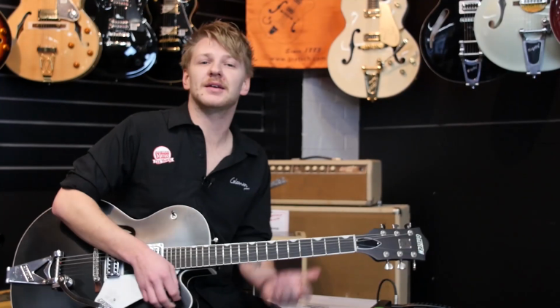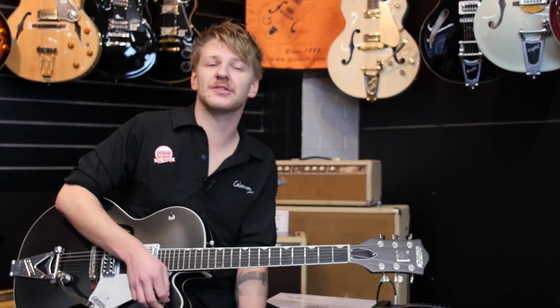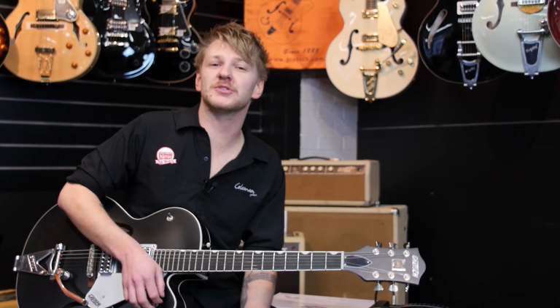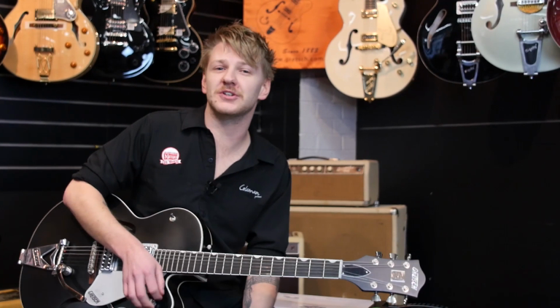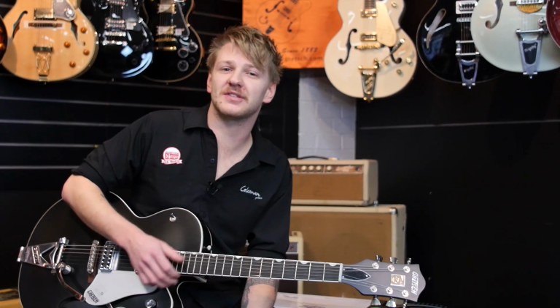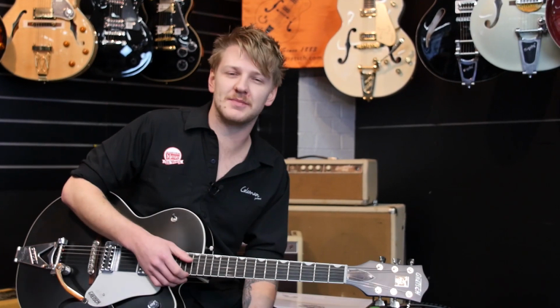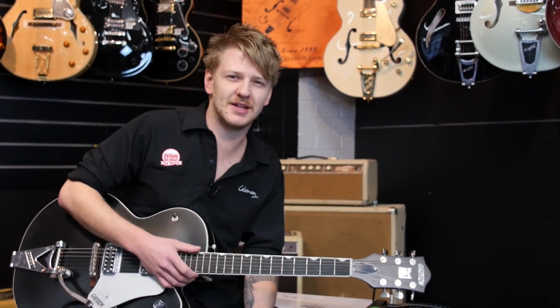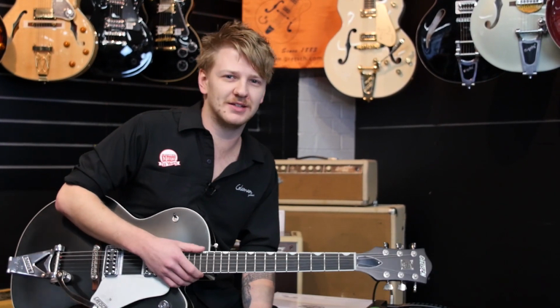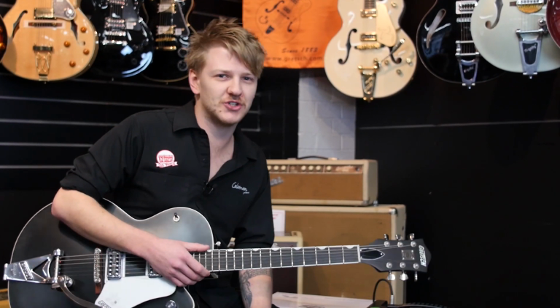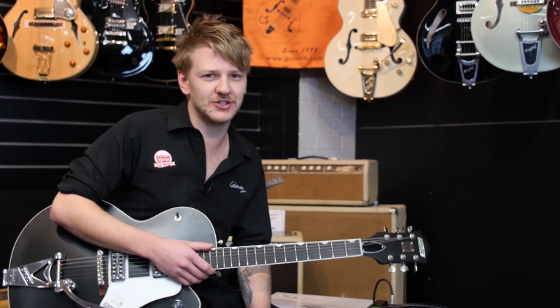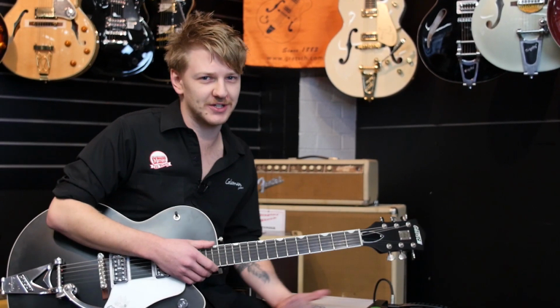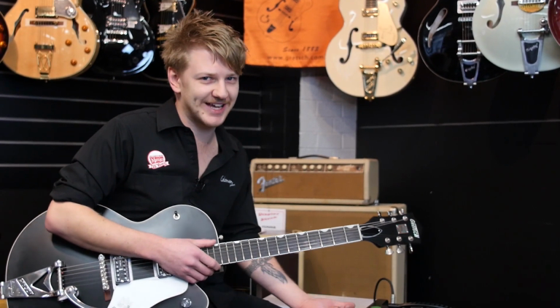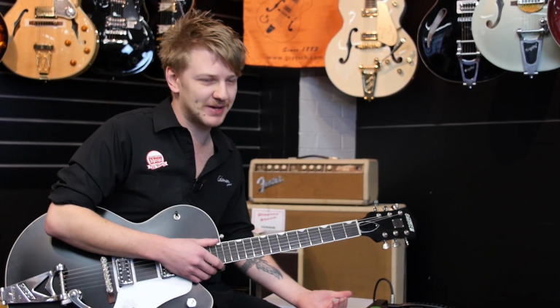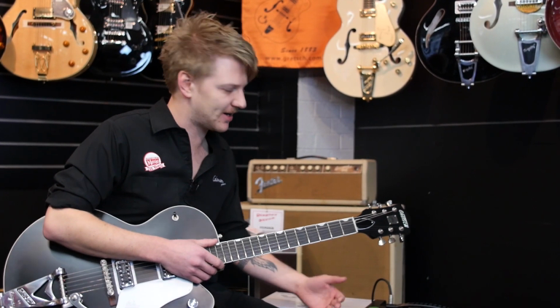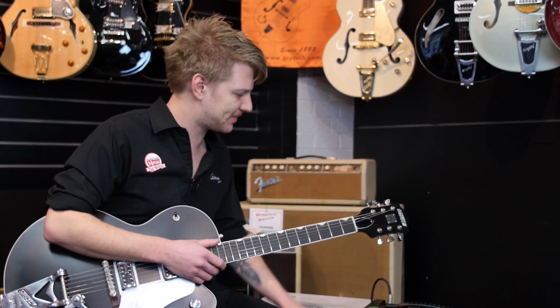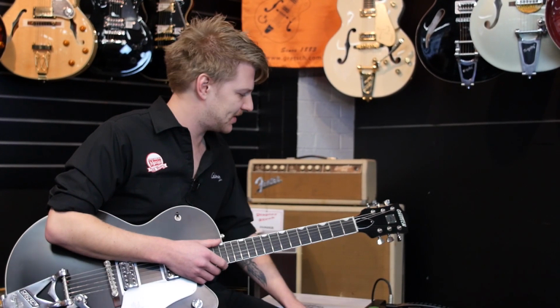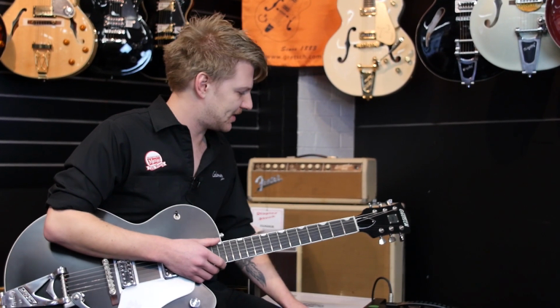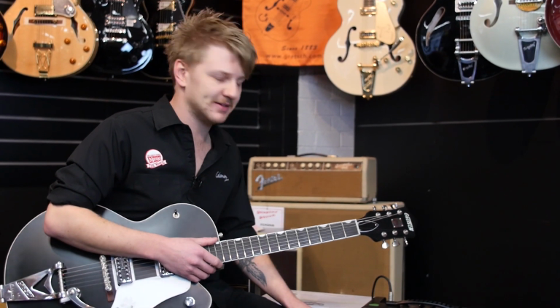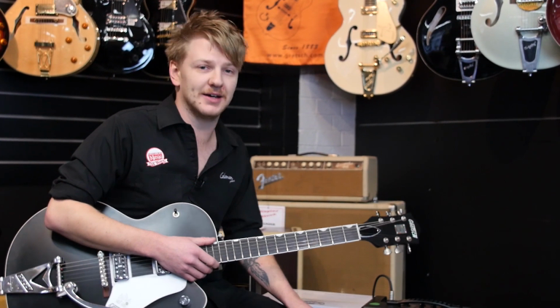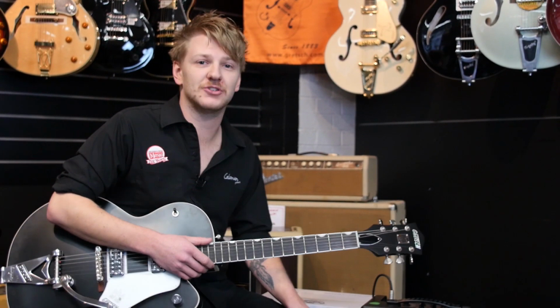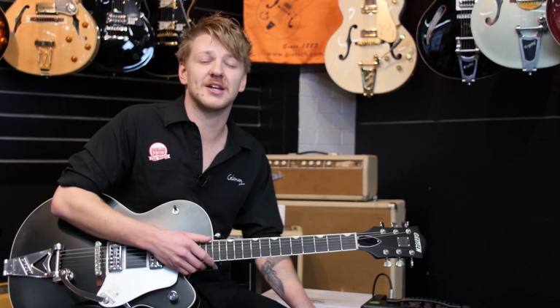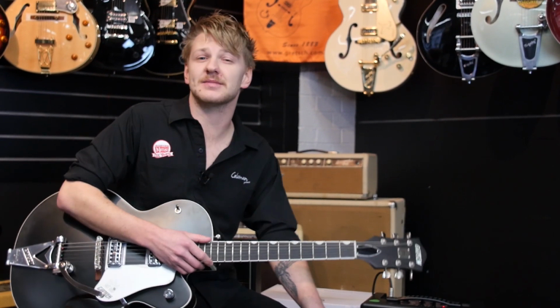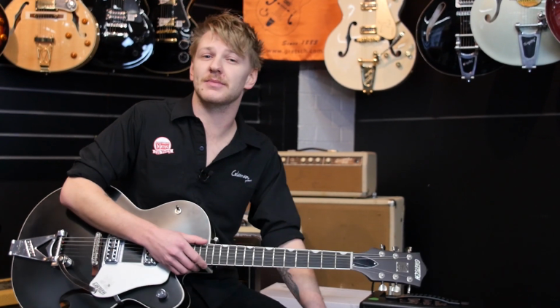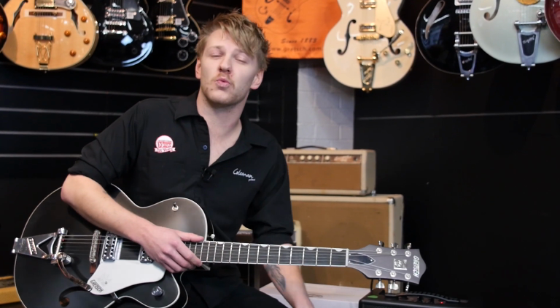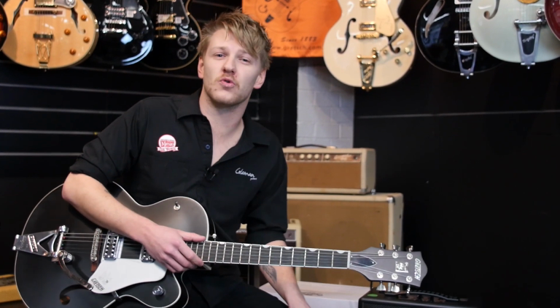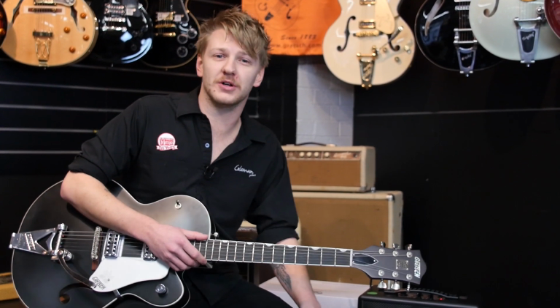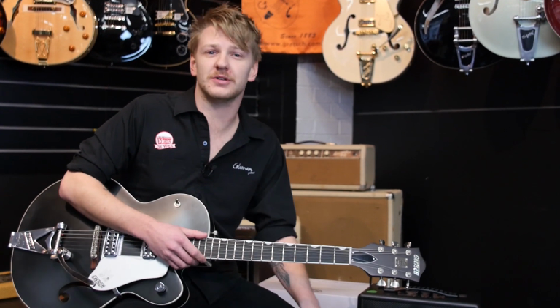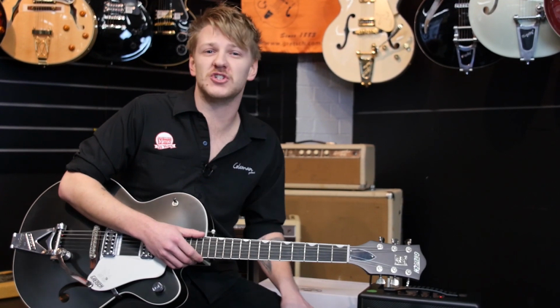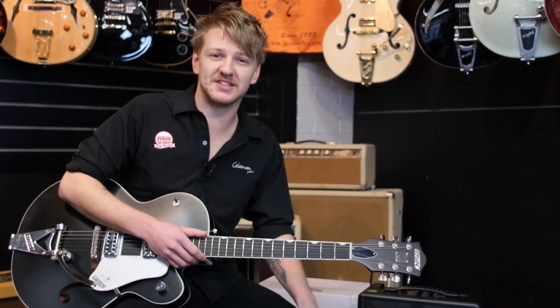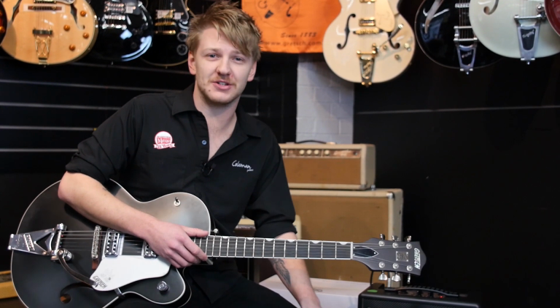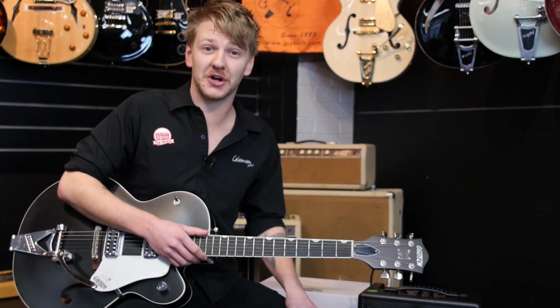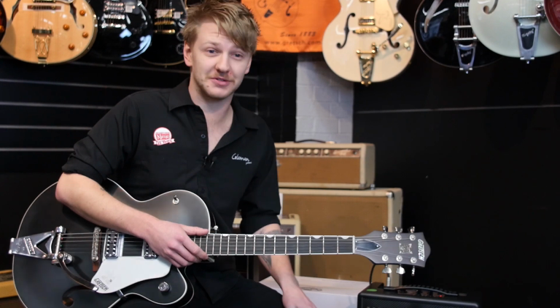So we're just going to use the same settings, change to the neck pickup and check out some warmer jazzier tones.